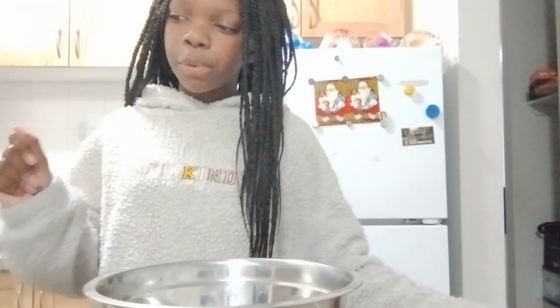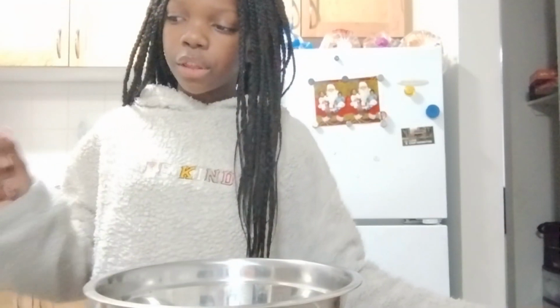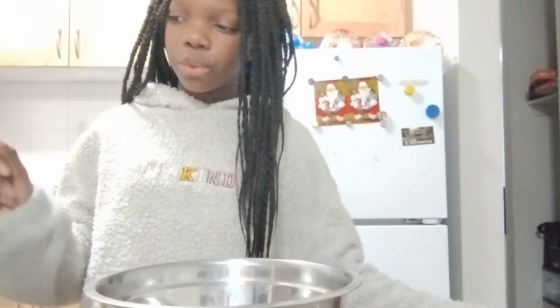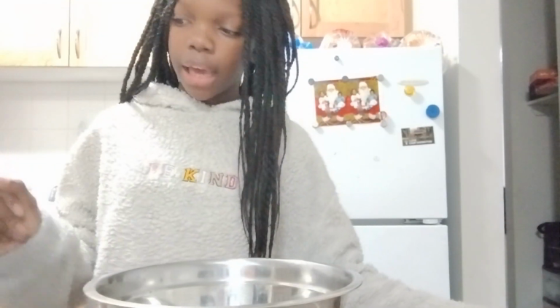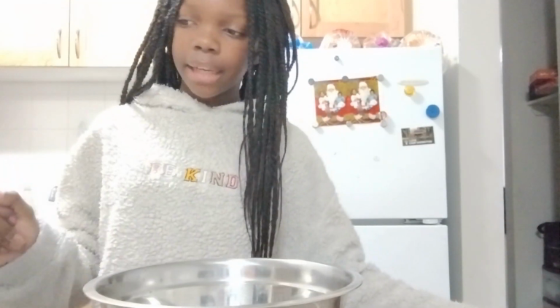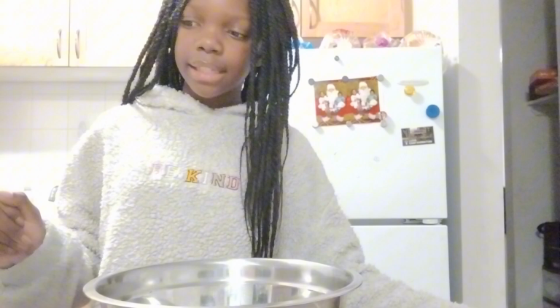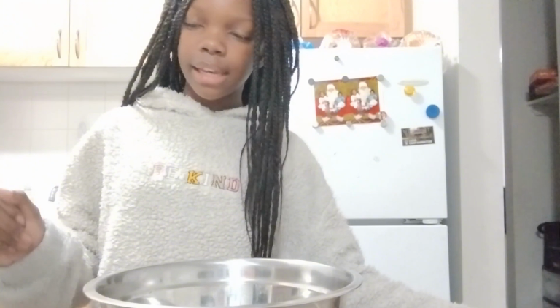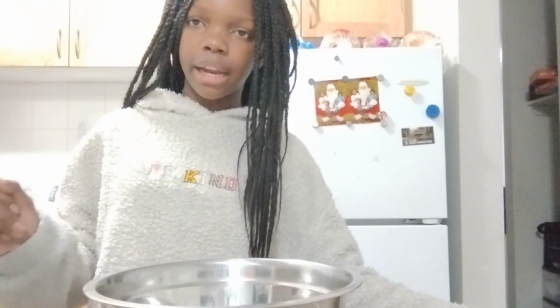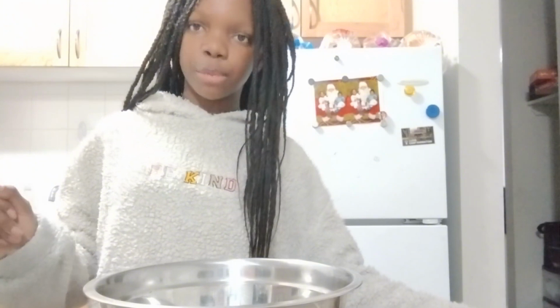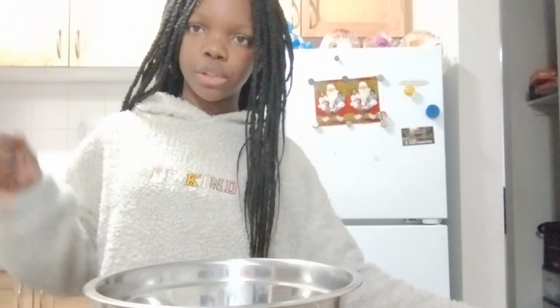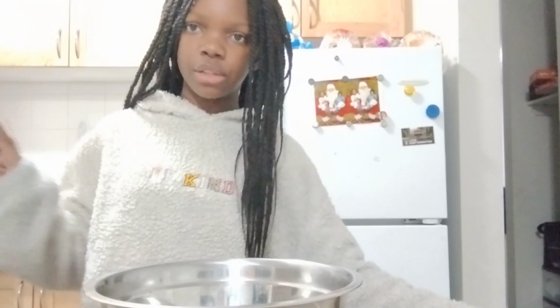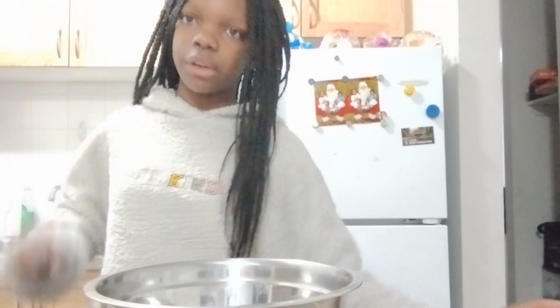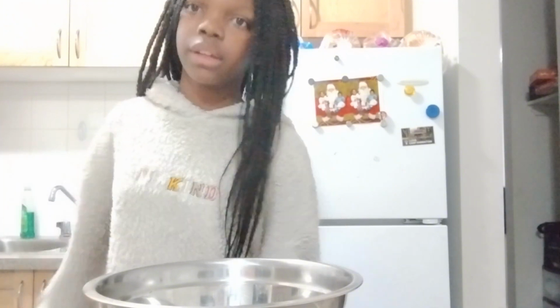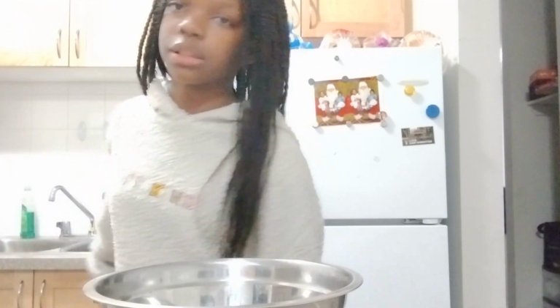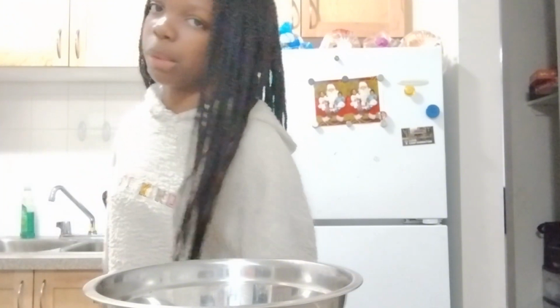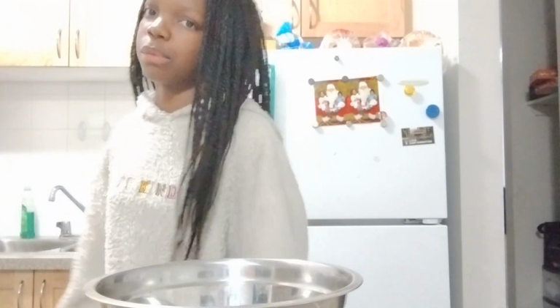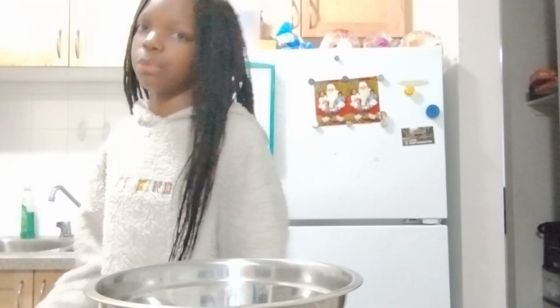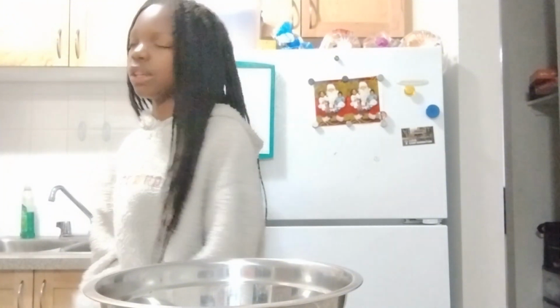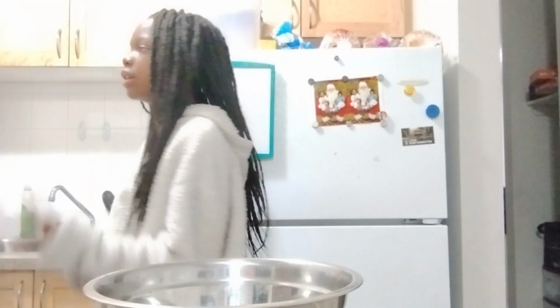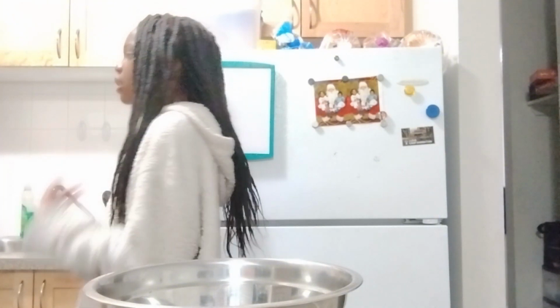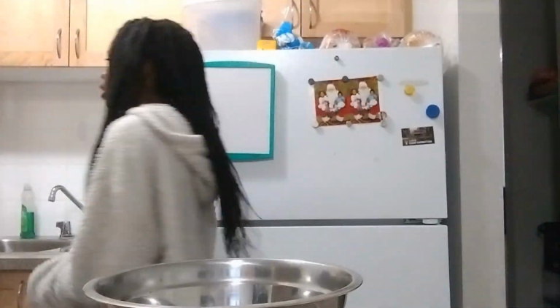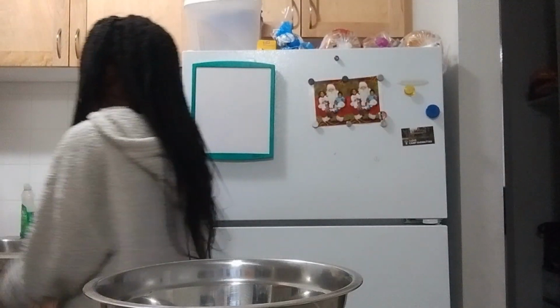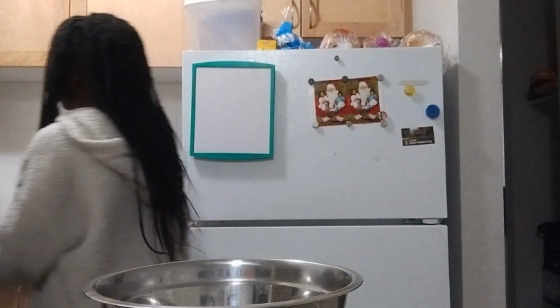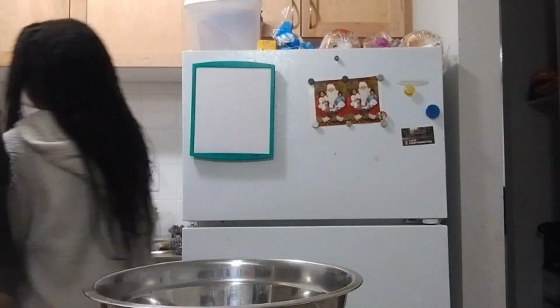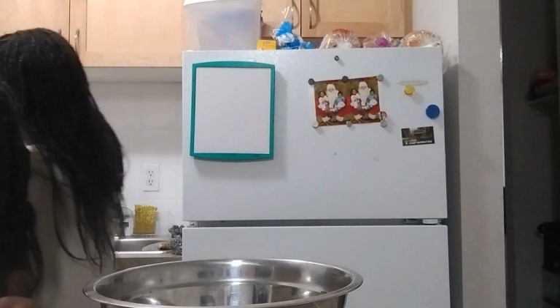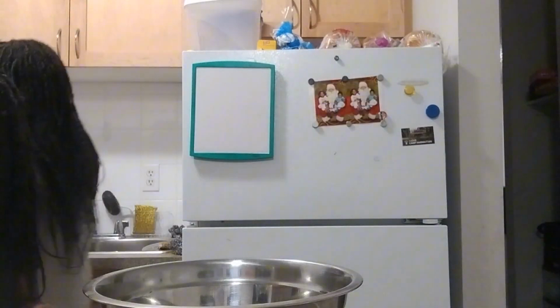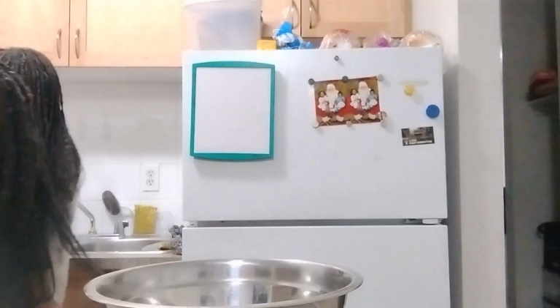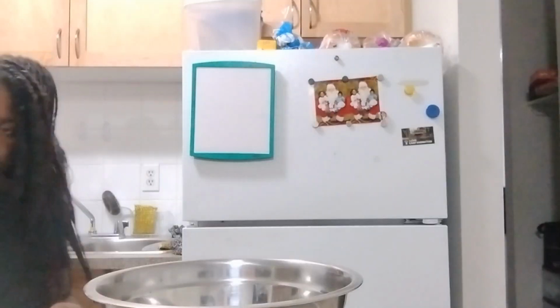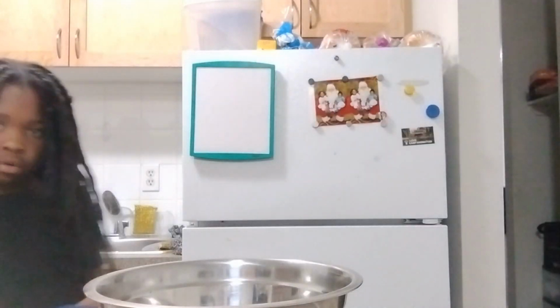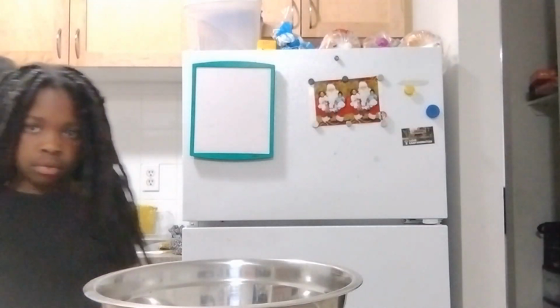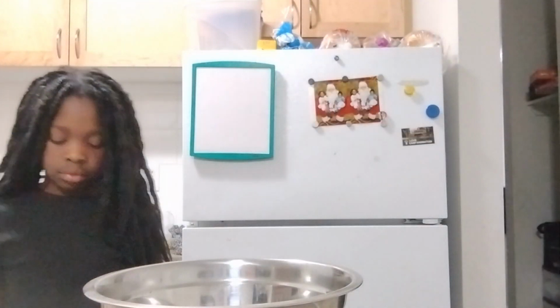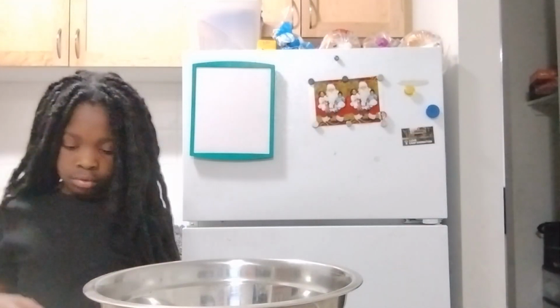I'm supposed to put three eggs, use milk — that's what my mom told me — and I'm supposed to put in a little bit of oil.